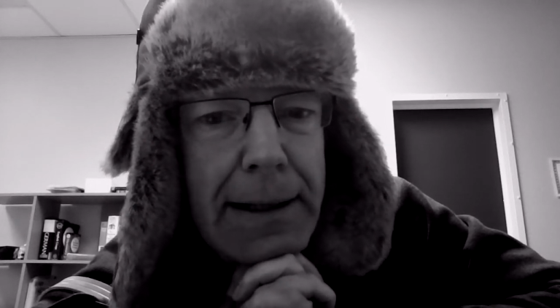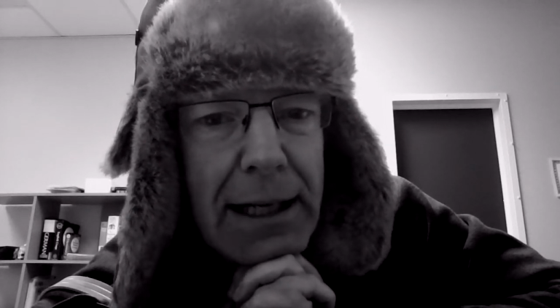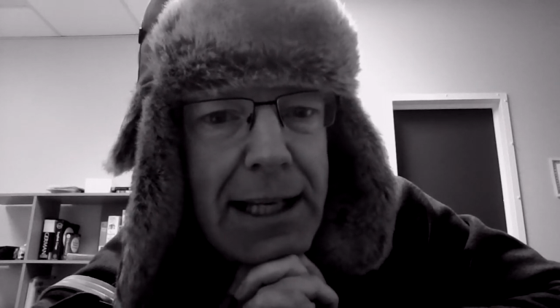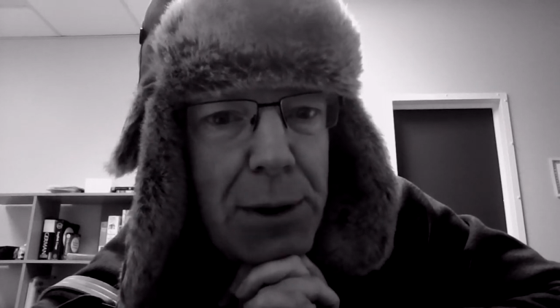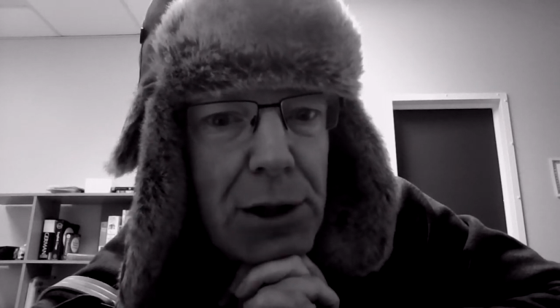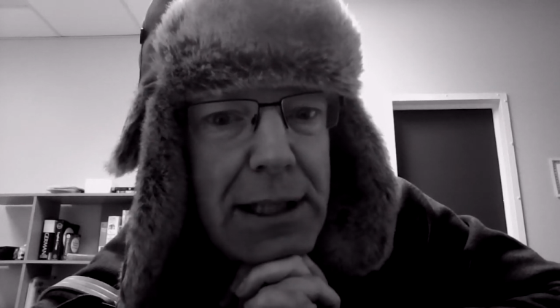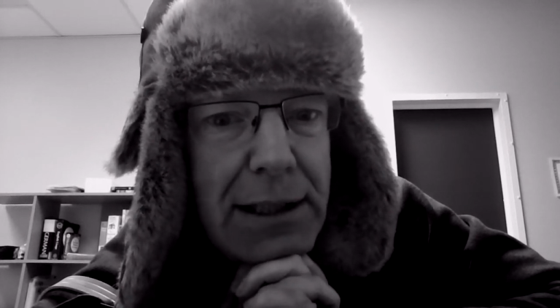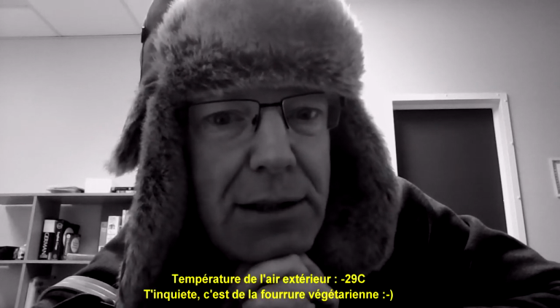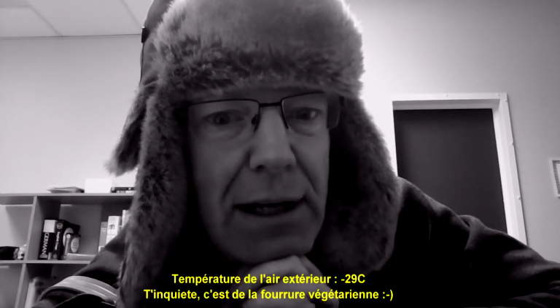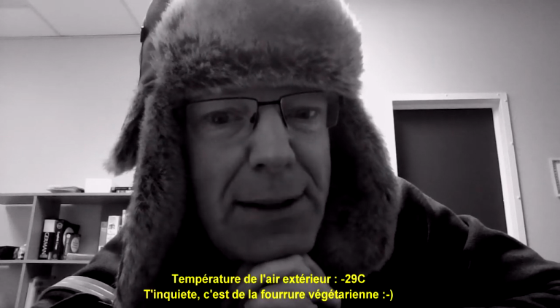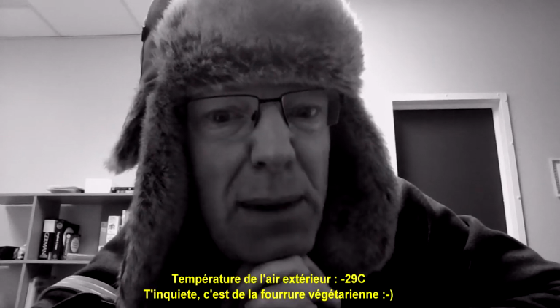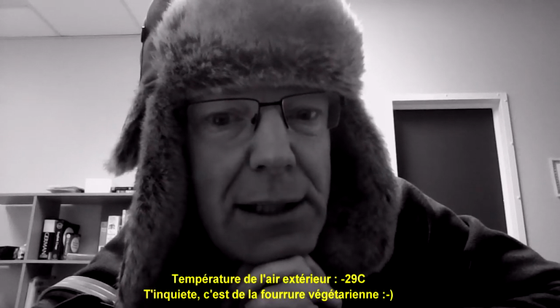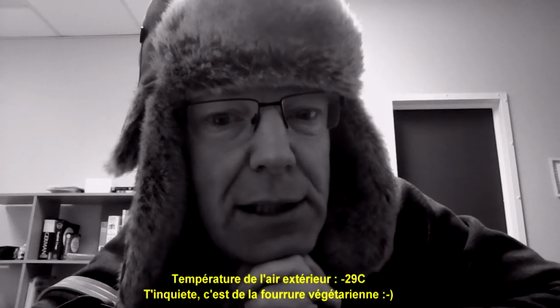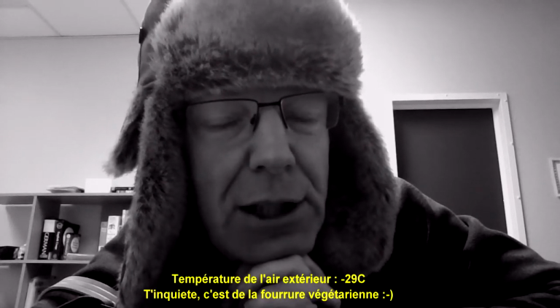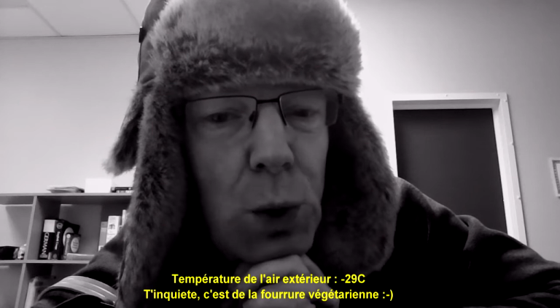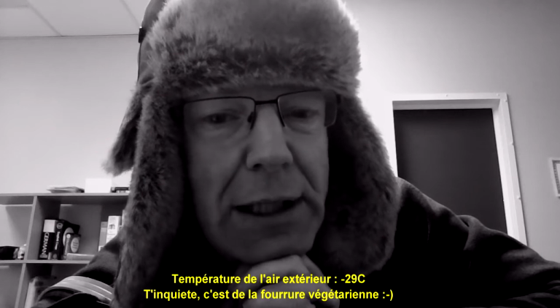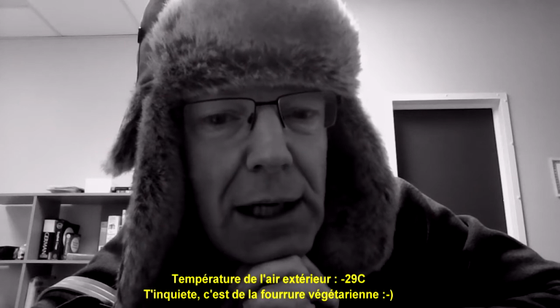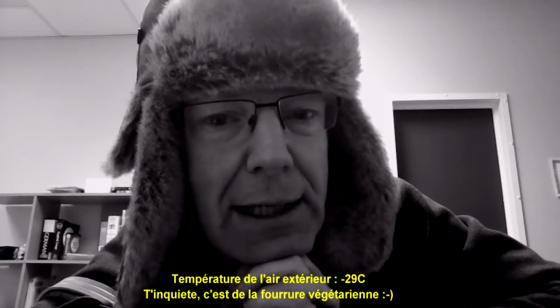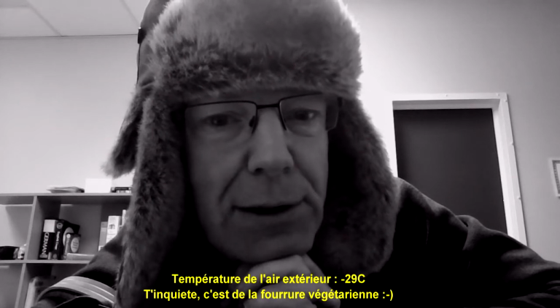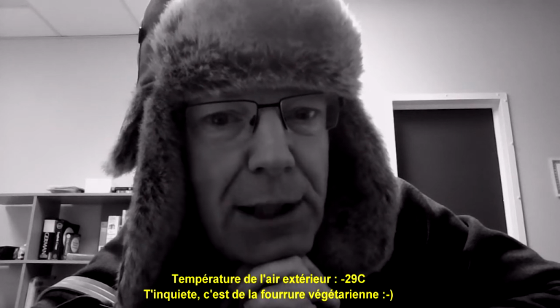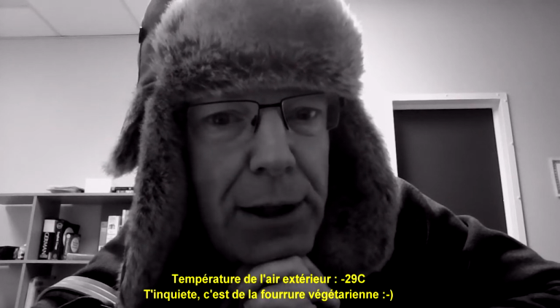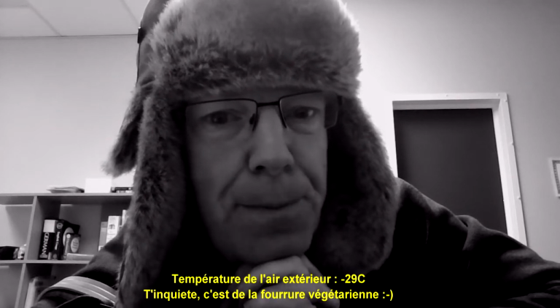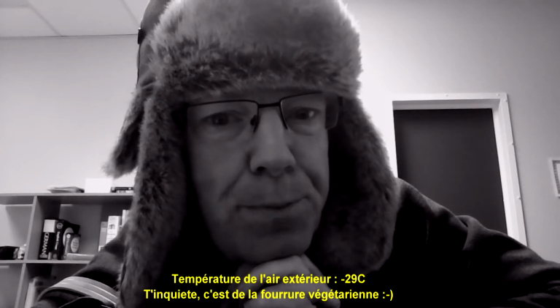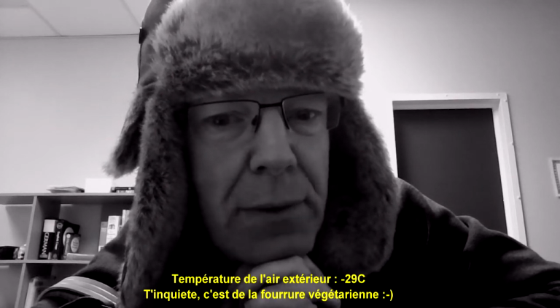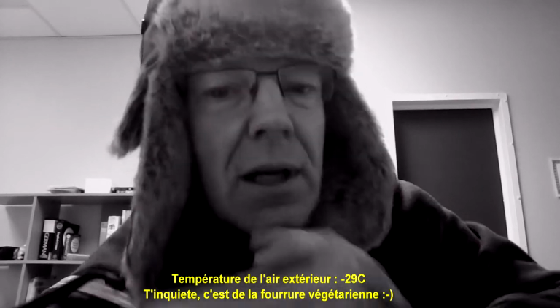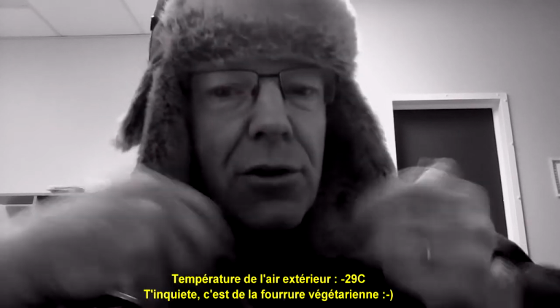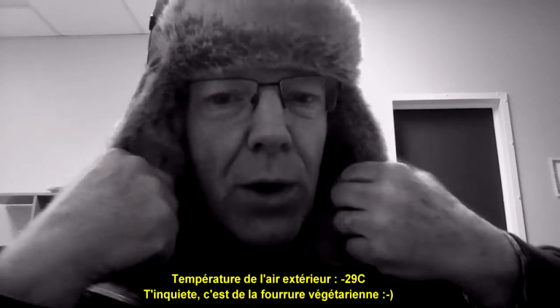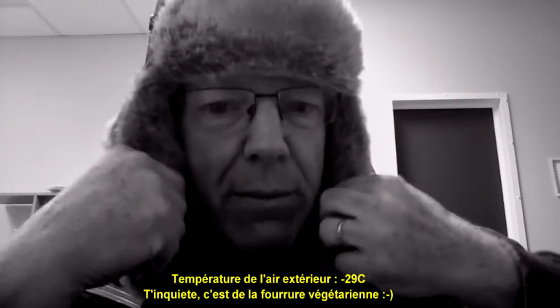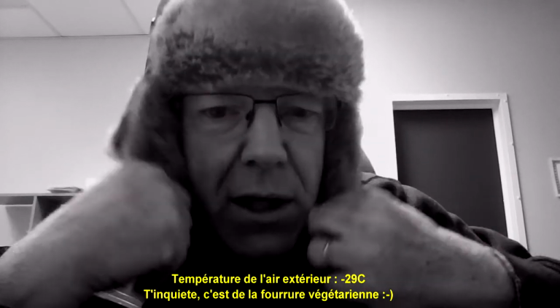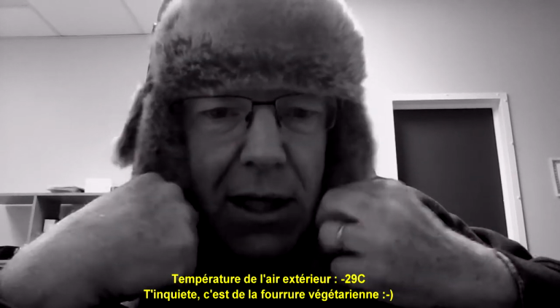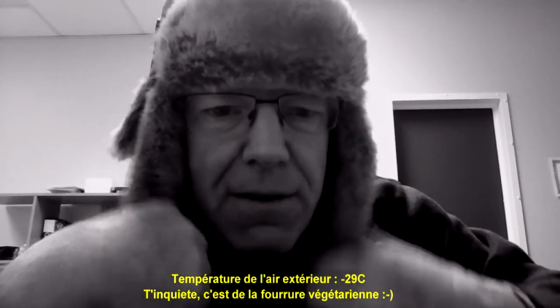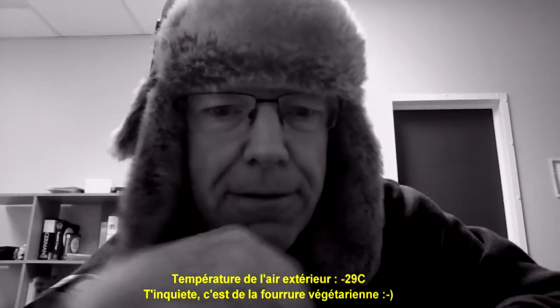I say that because right now it's minus 29 outside the window. Don't worry everybody, it's fake fur.